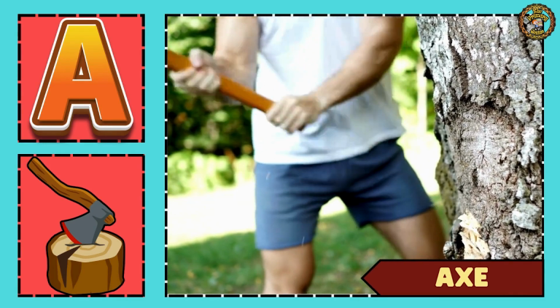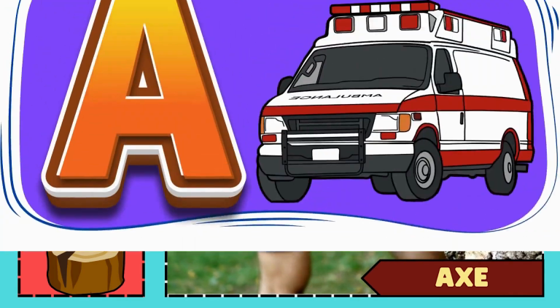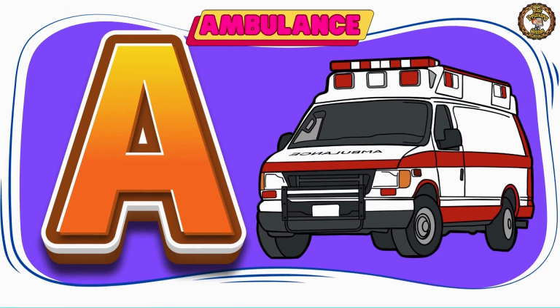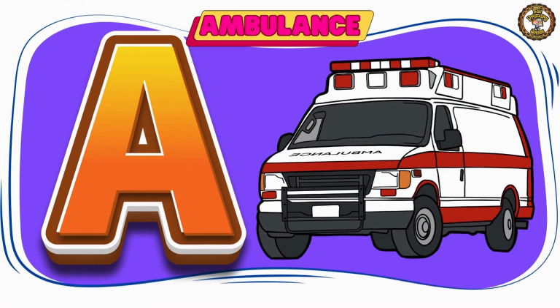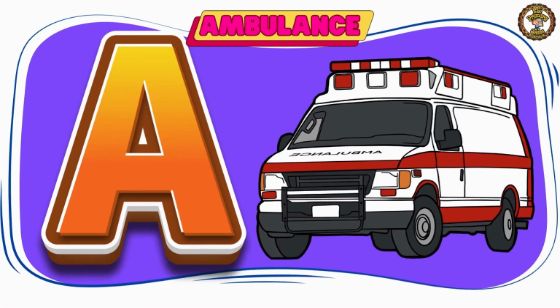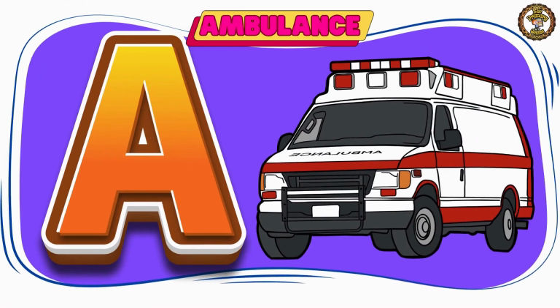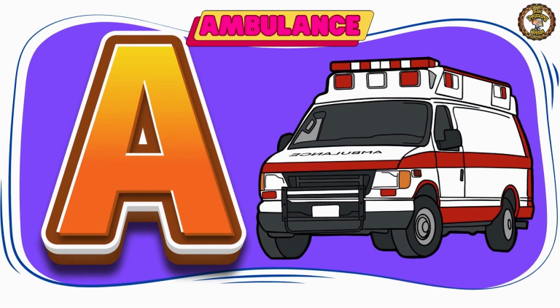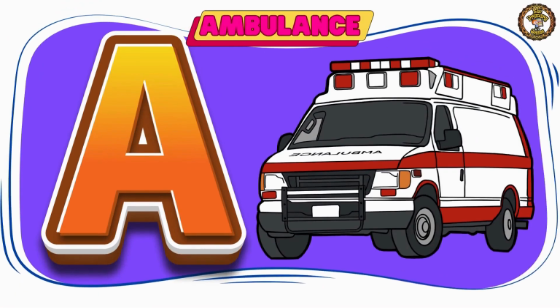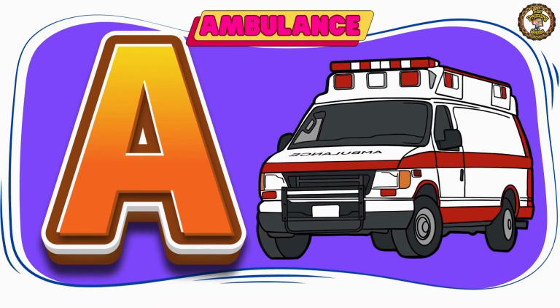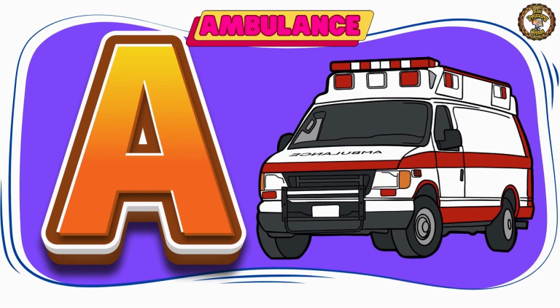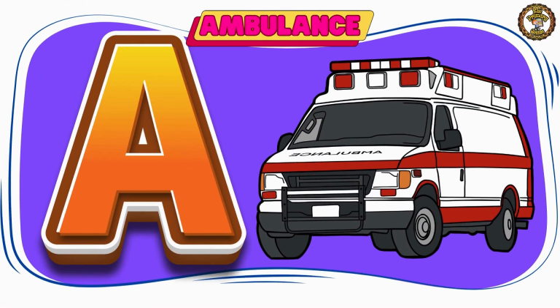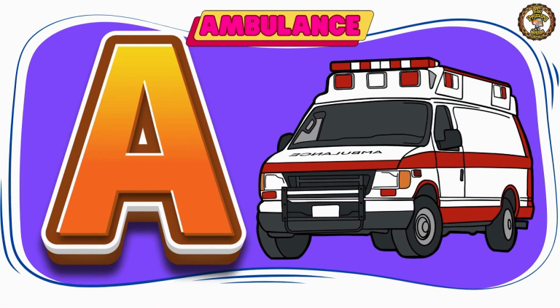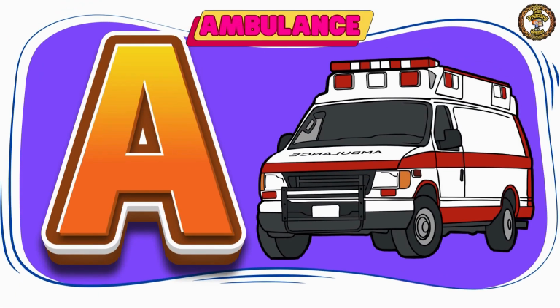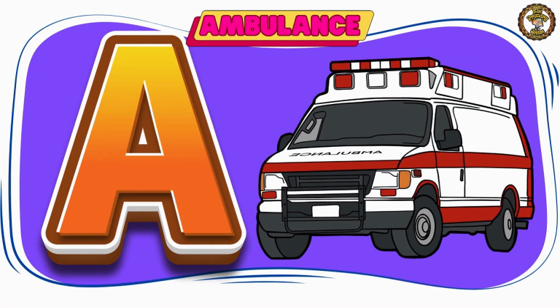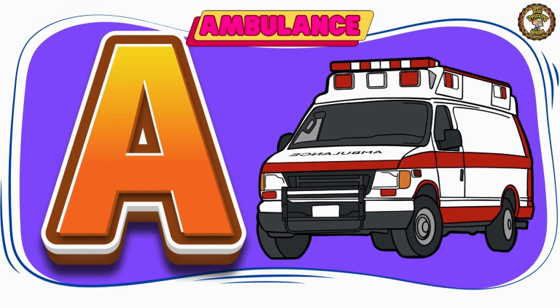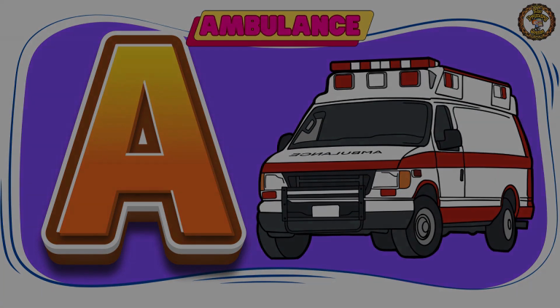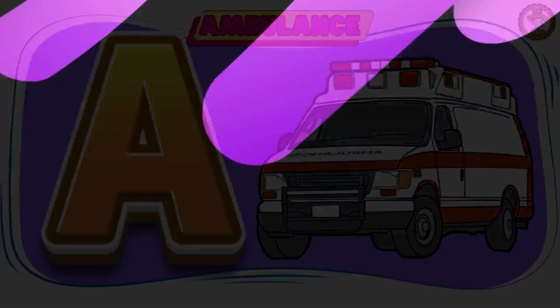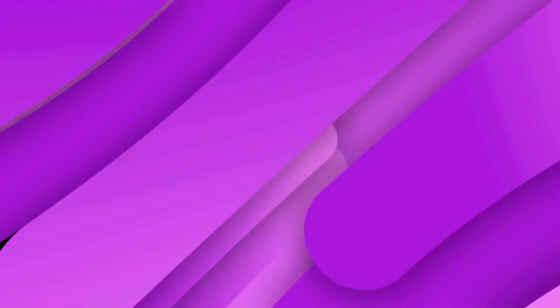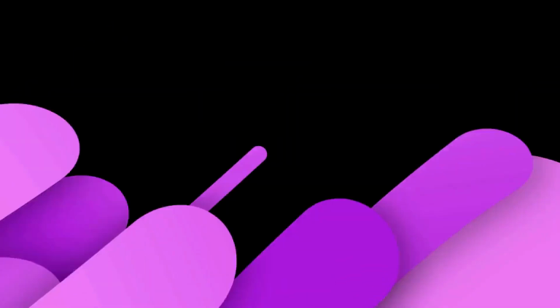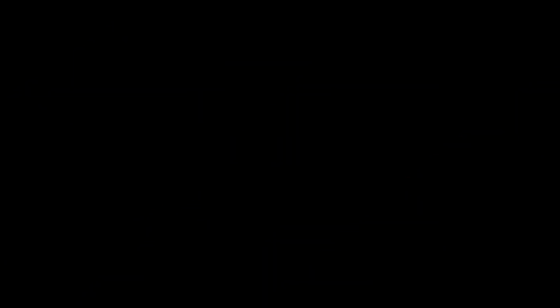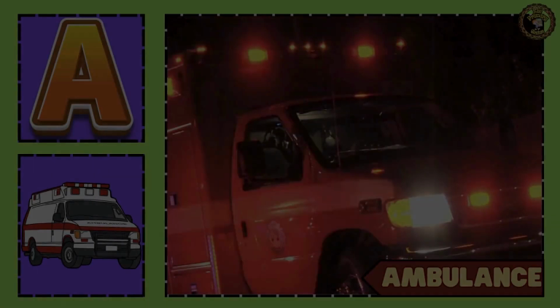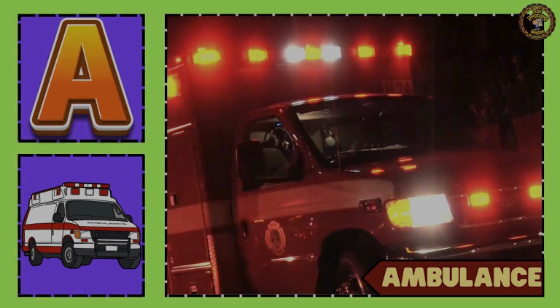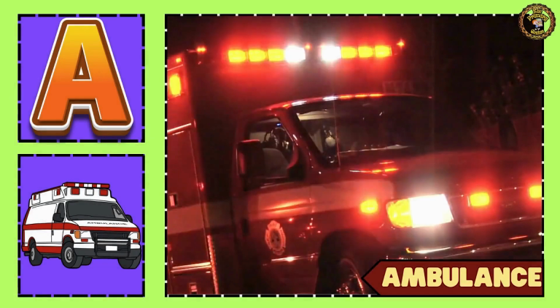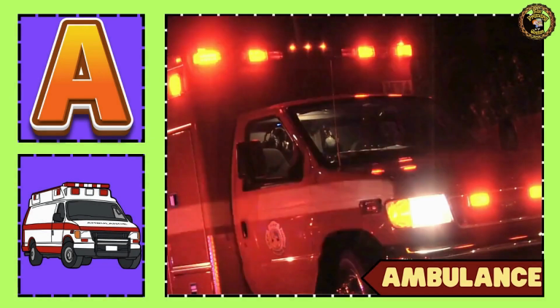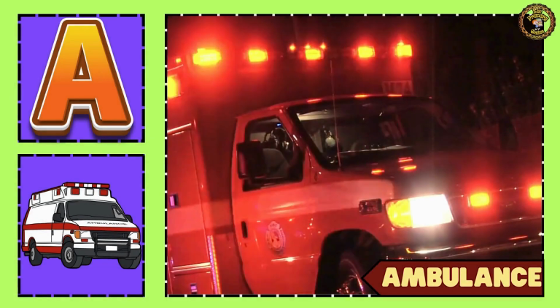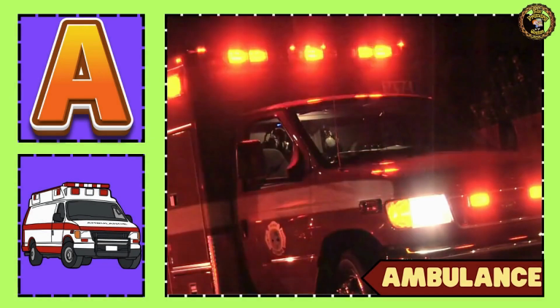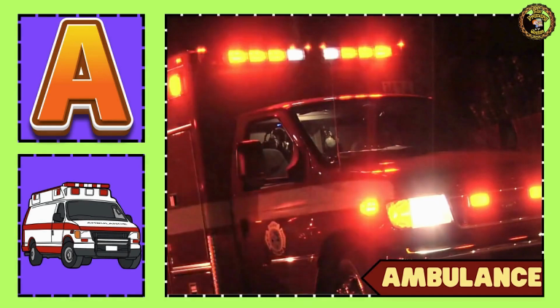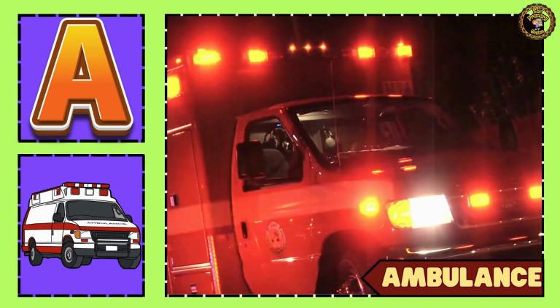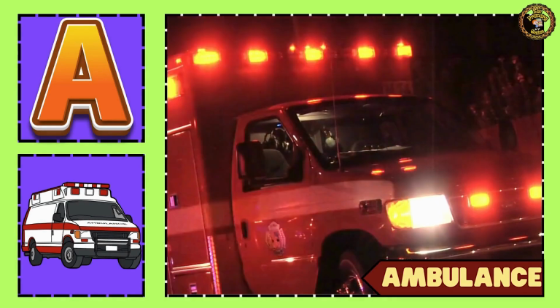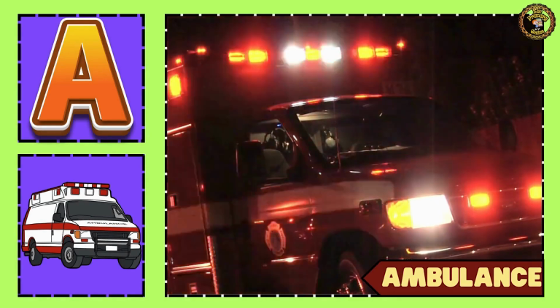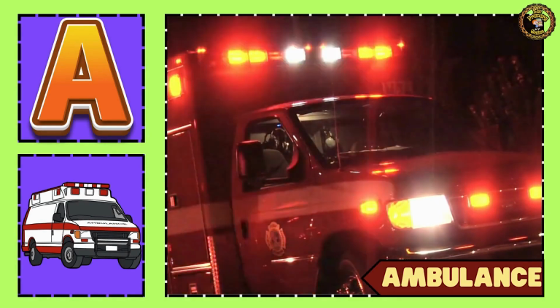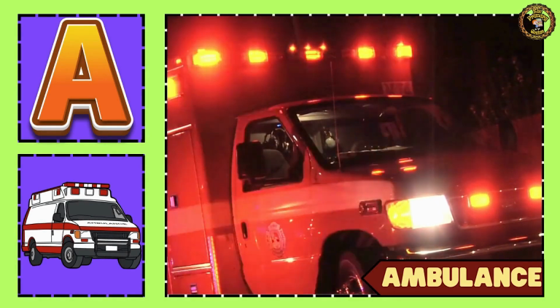Moving on to ambulance. This is an ambulance.